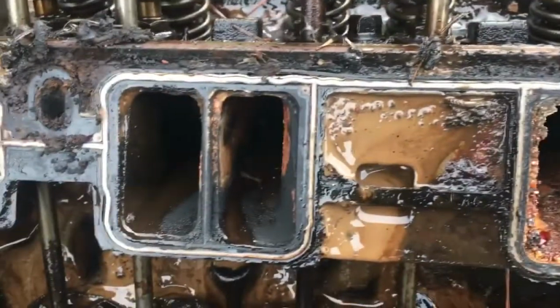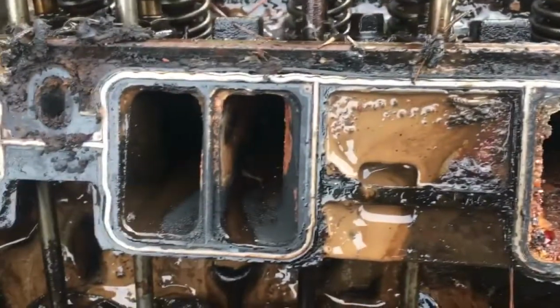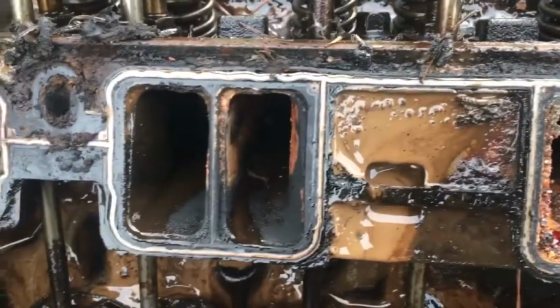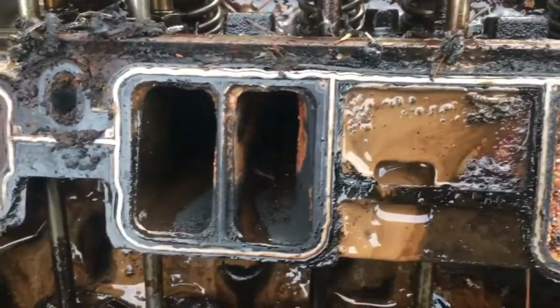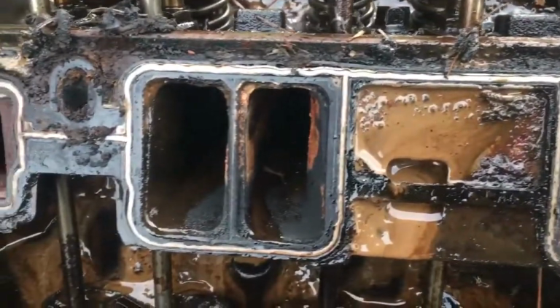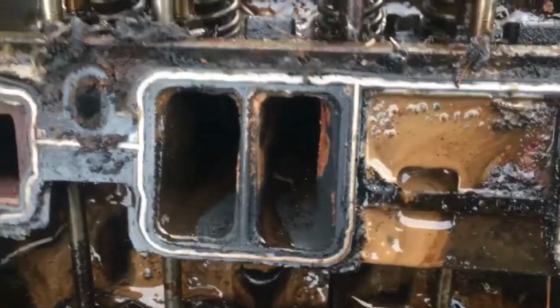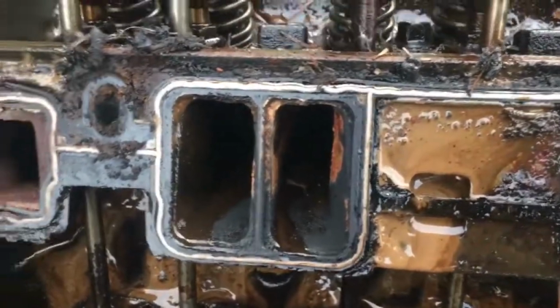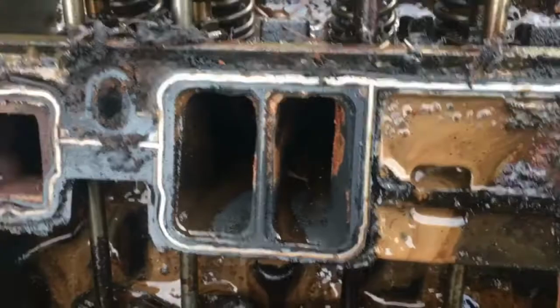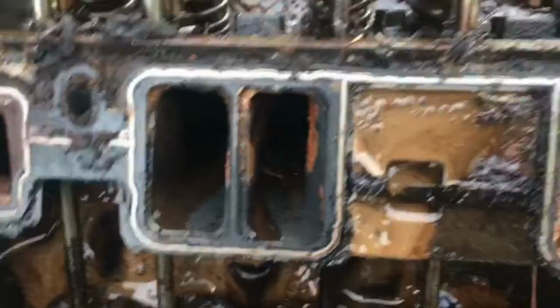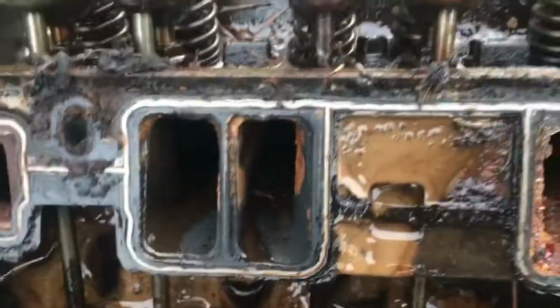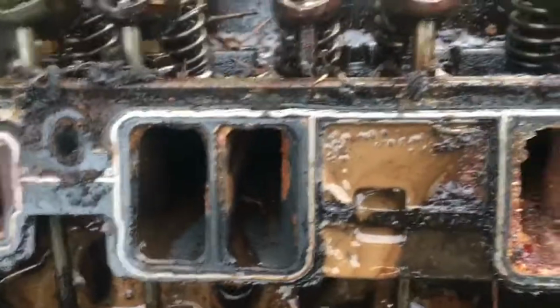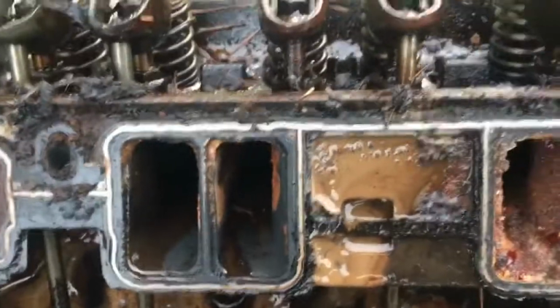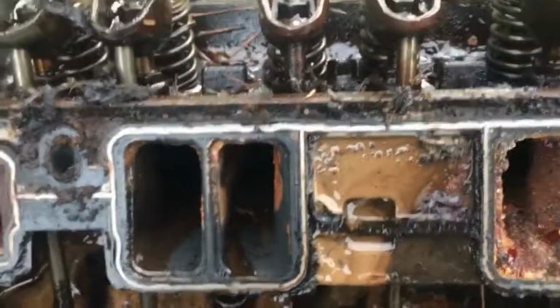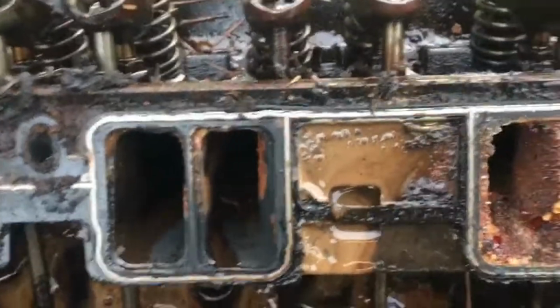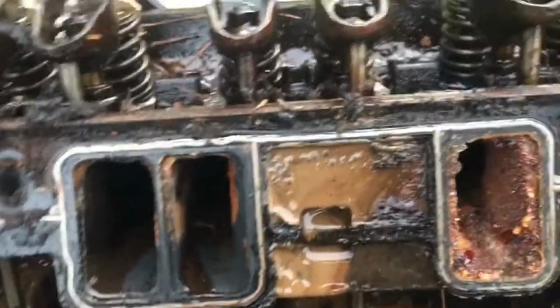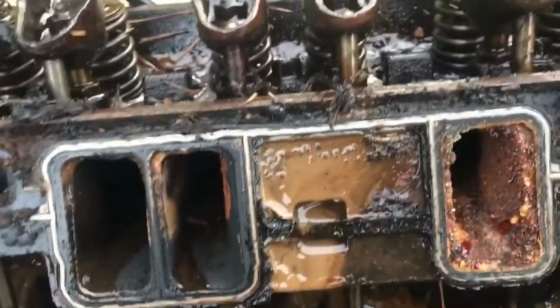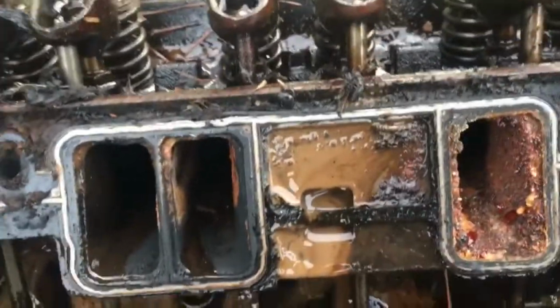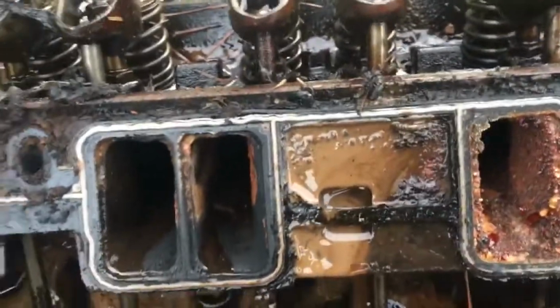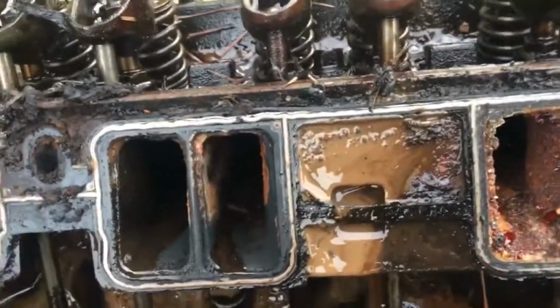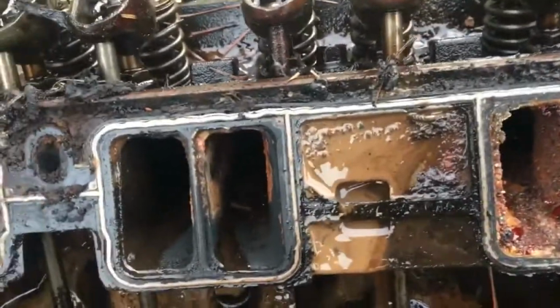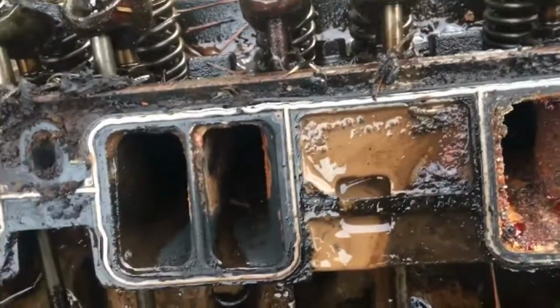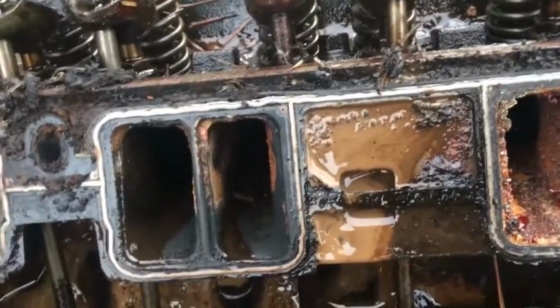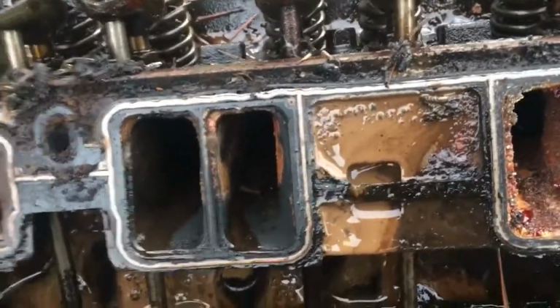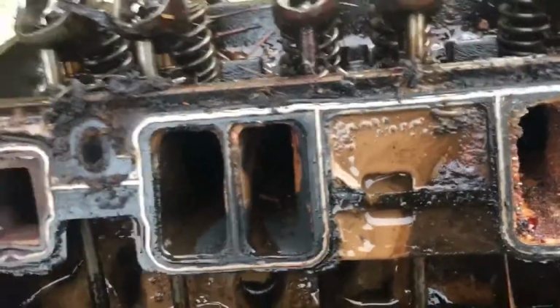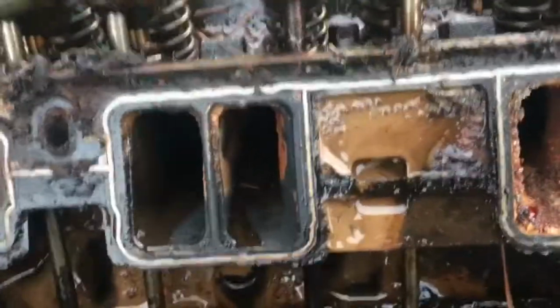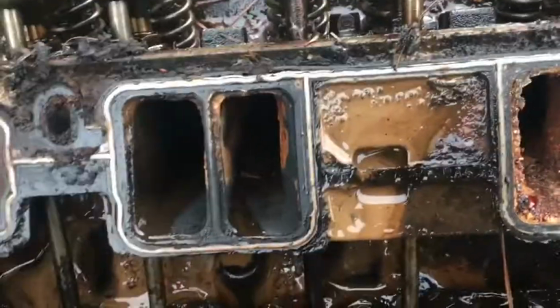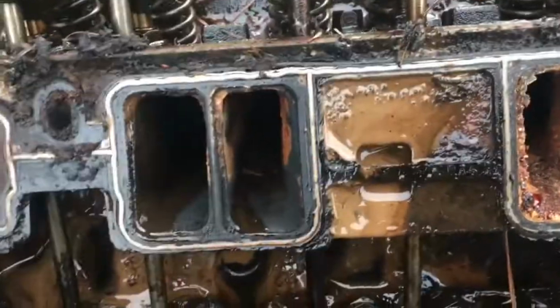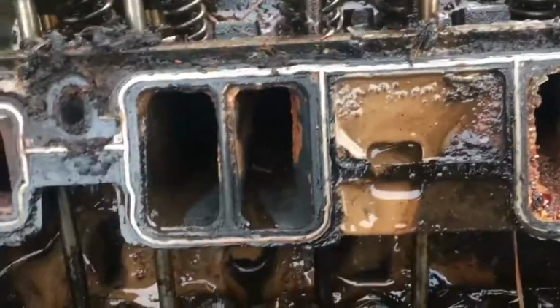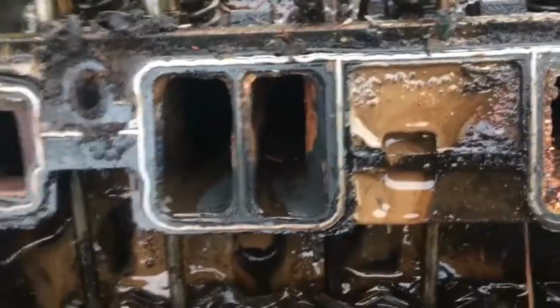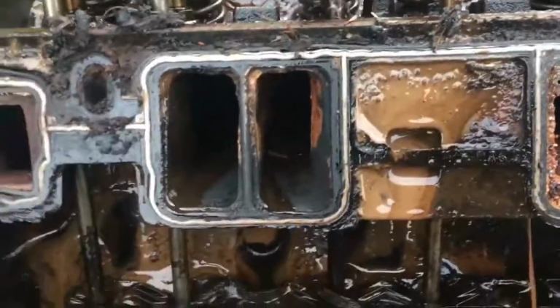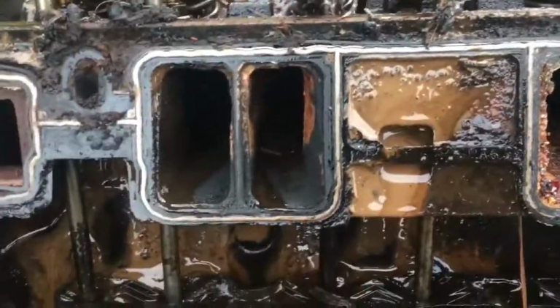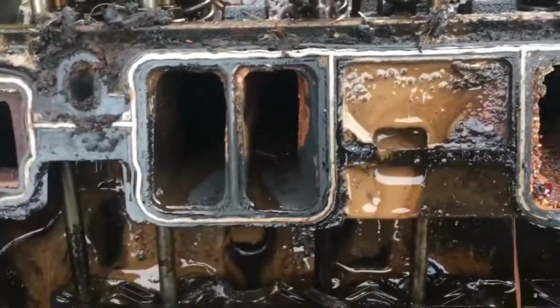The Dex Cool disintegrates the gasket and then you get water mixing with your oil. The next thing you know, if you don't catch it in time, your engine is destroyed.